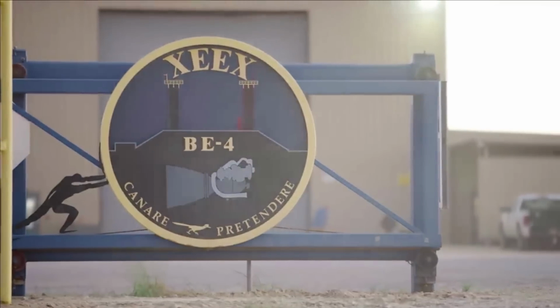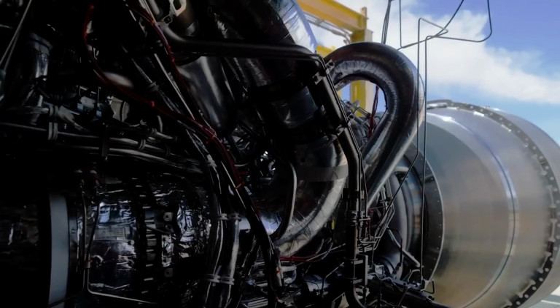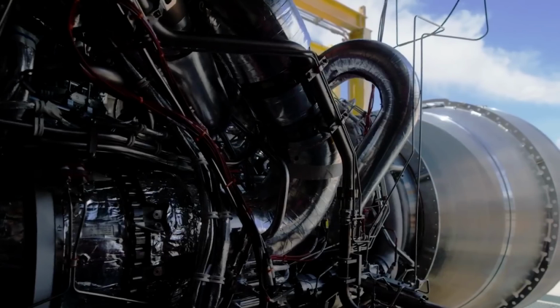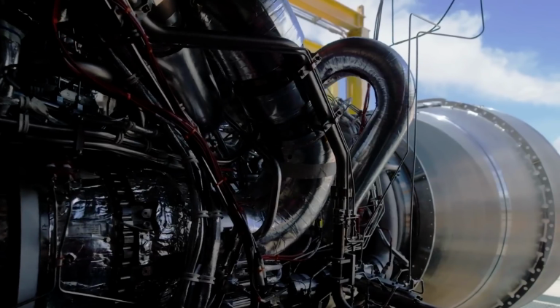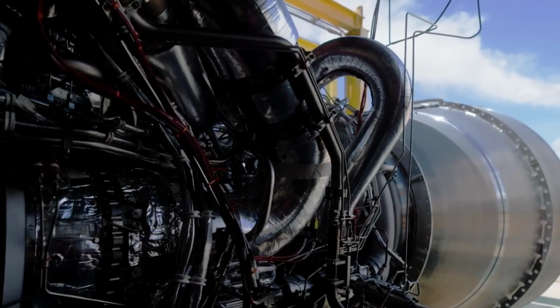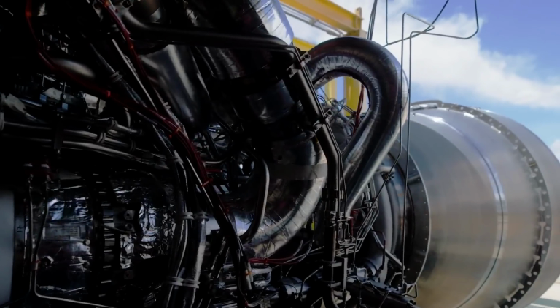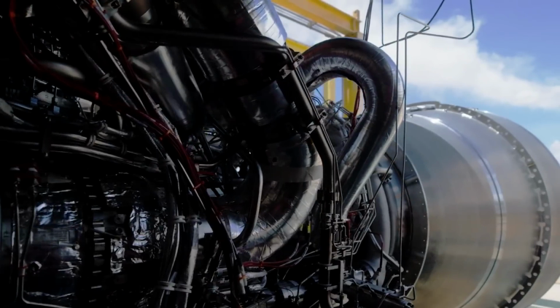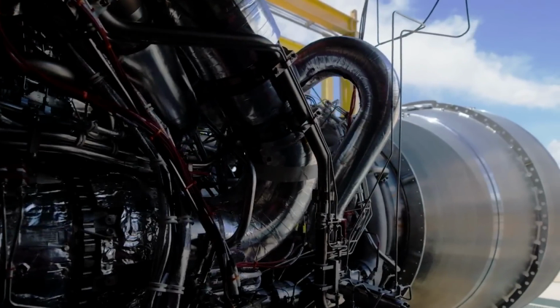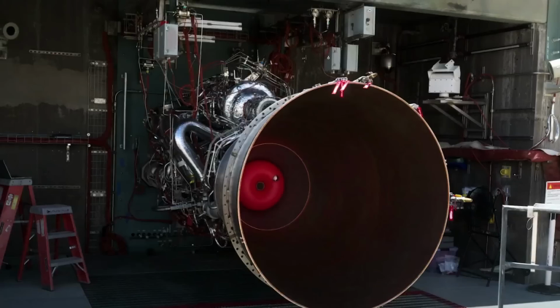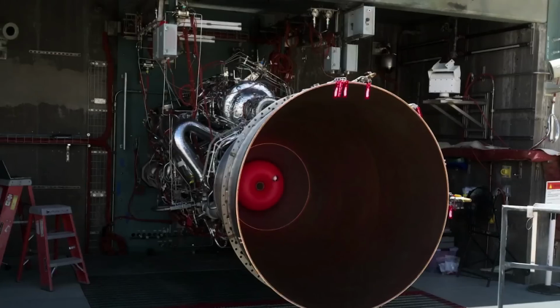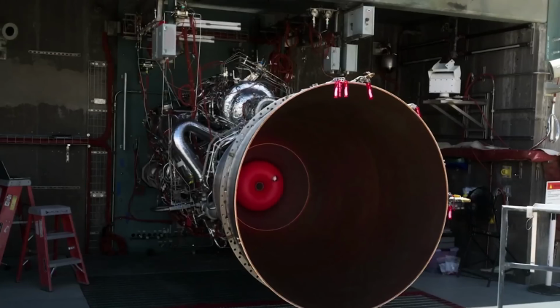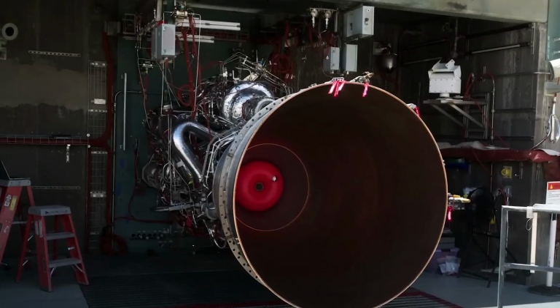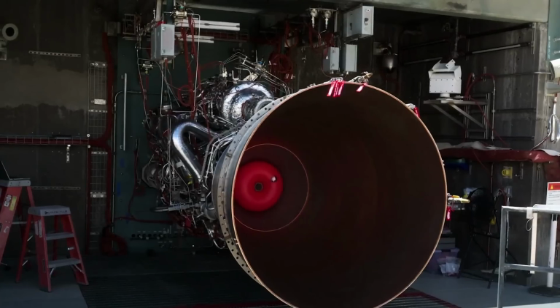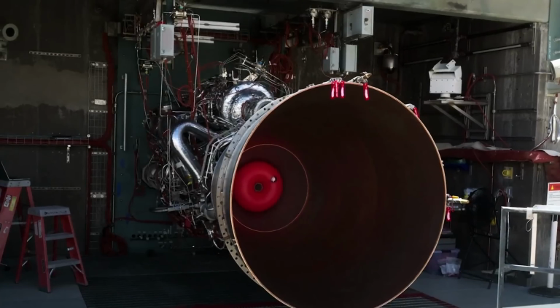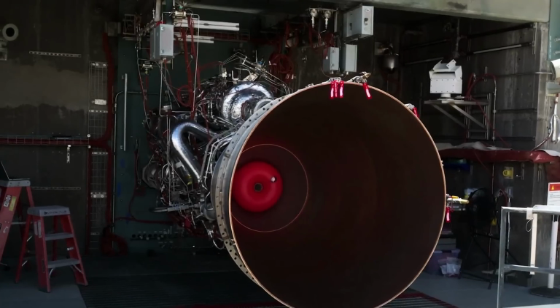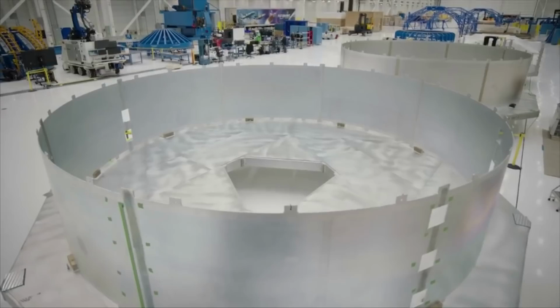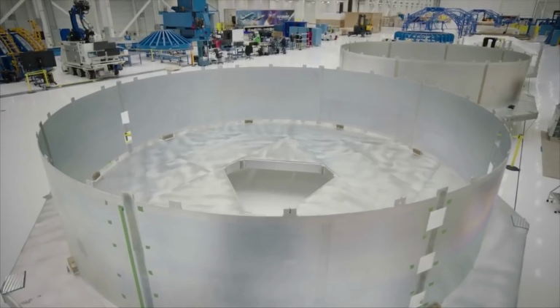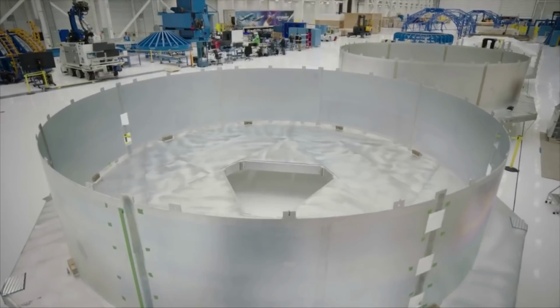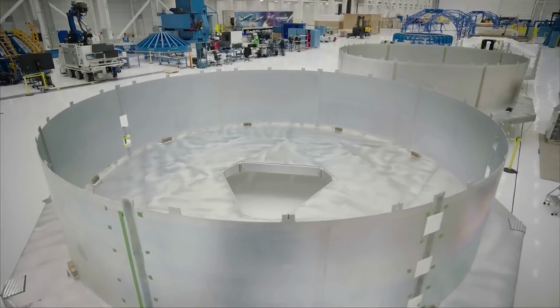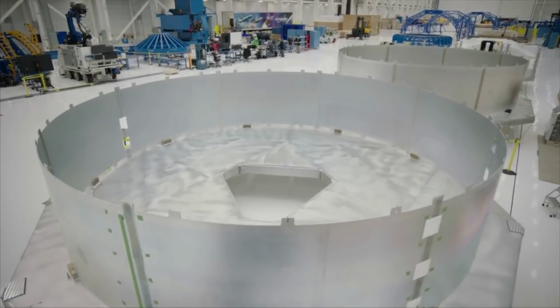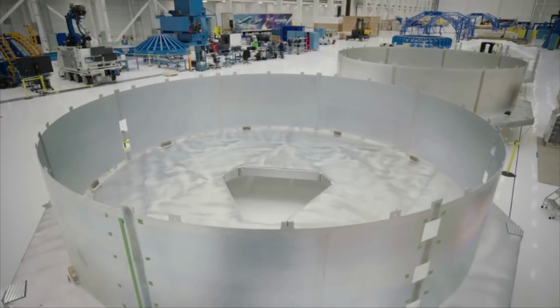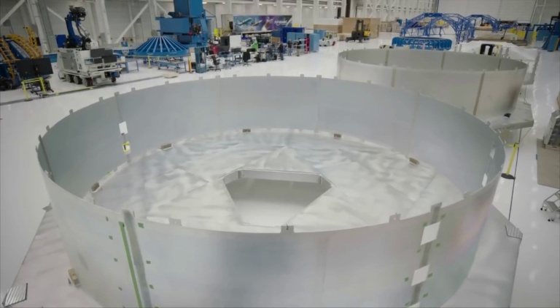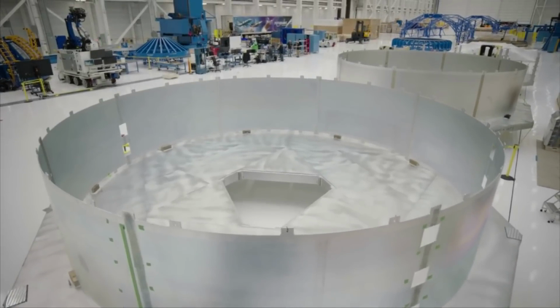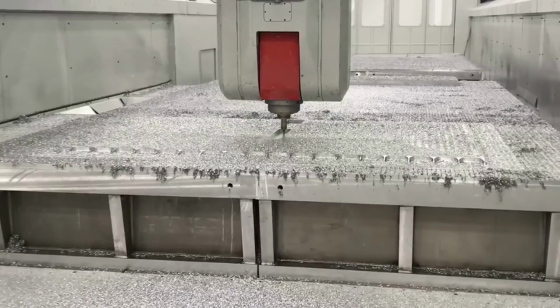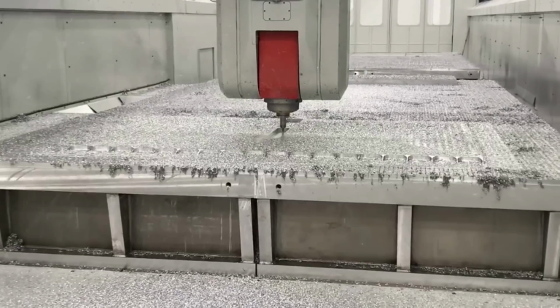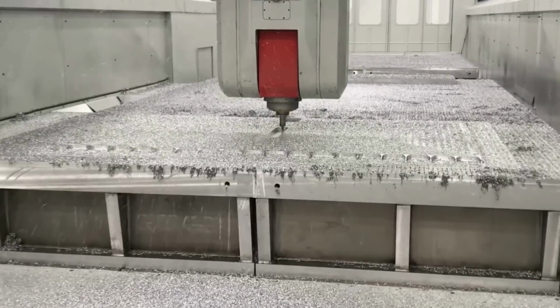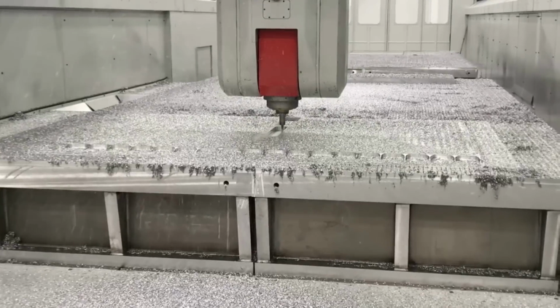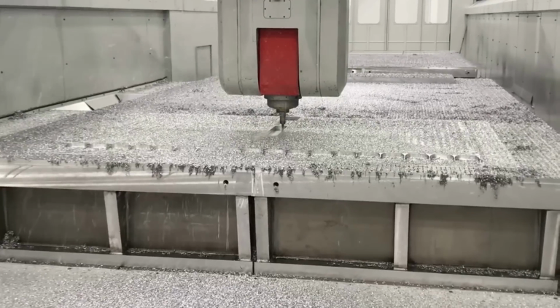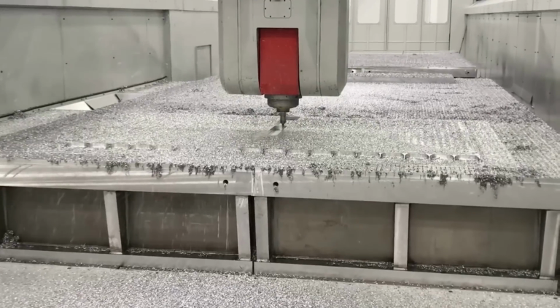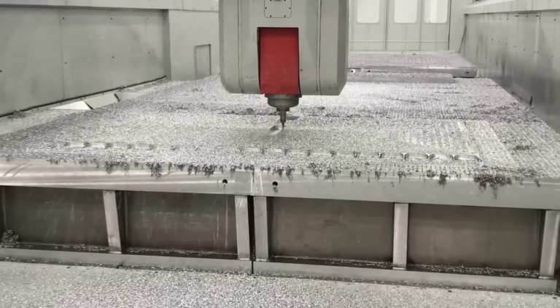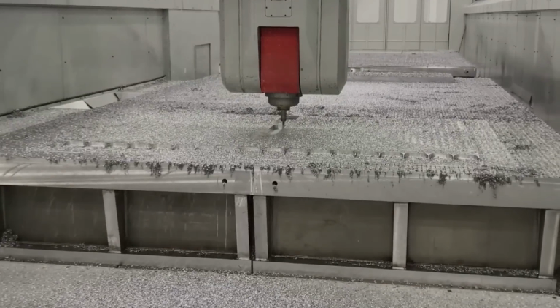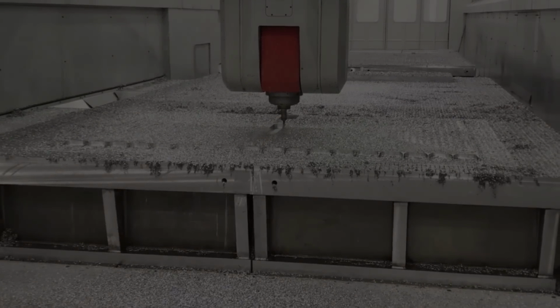Here I will go more in-depth into the recent New Glenn developments, the launch vehicle's design, what to expect in the future, and more.